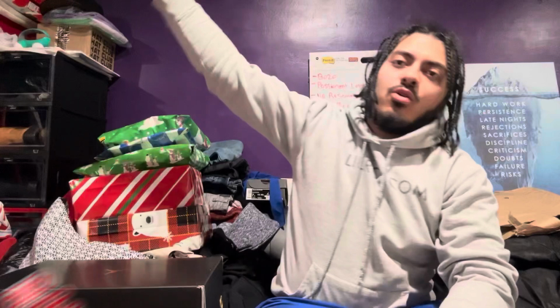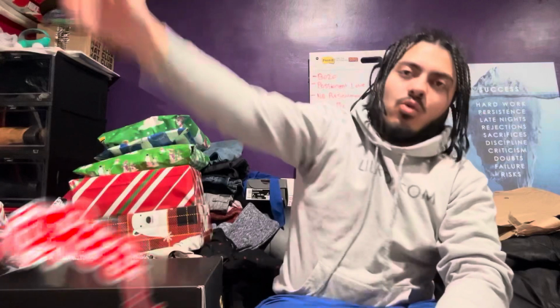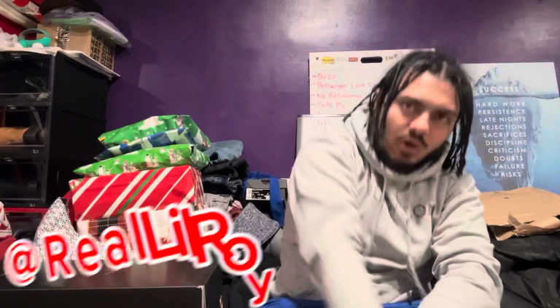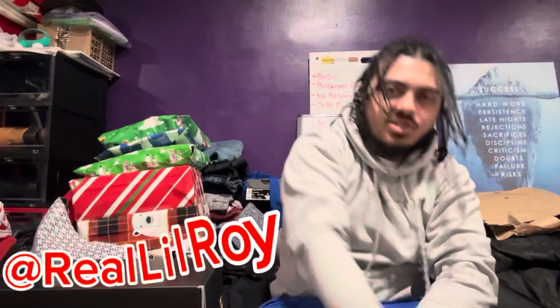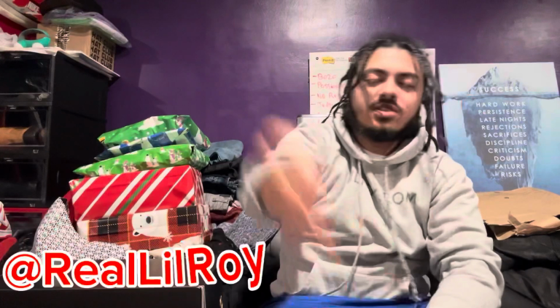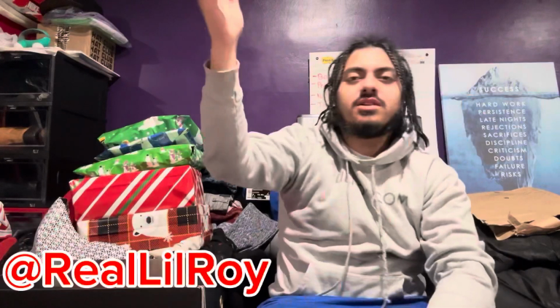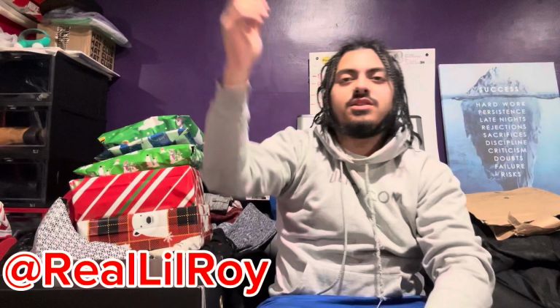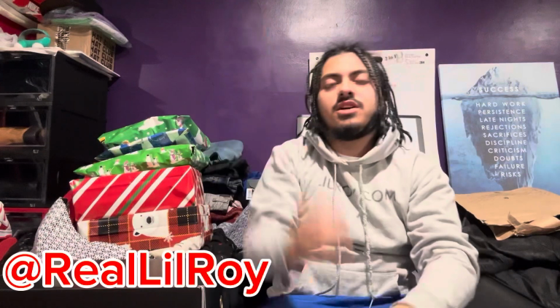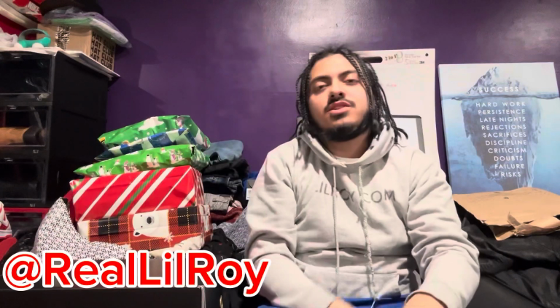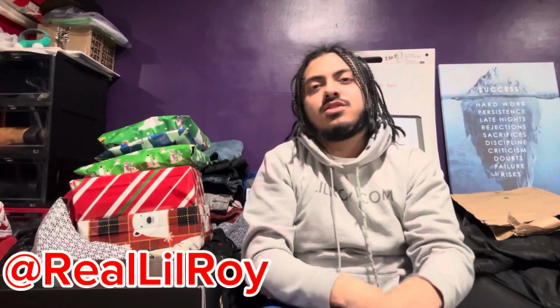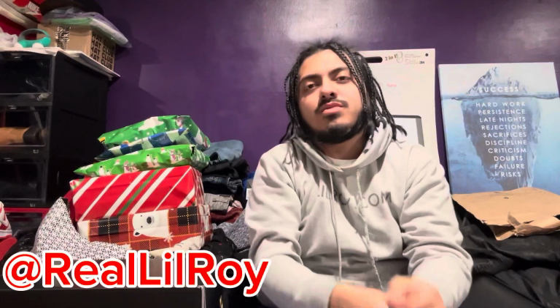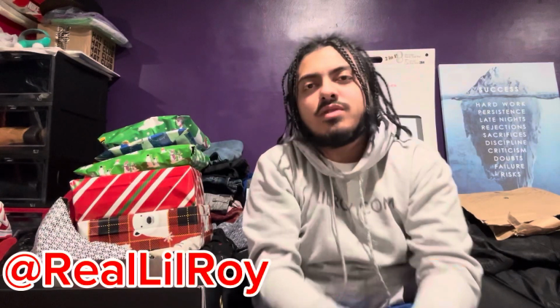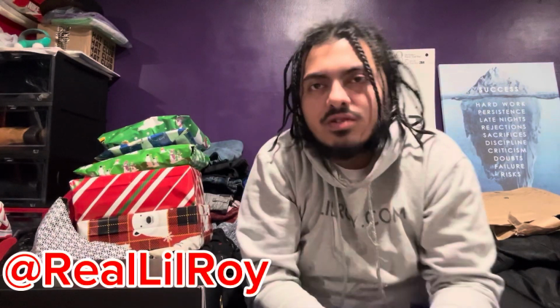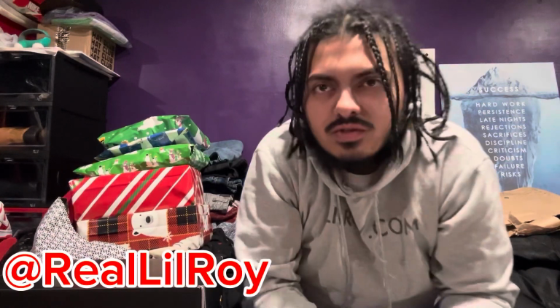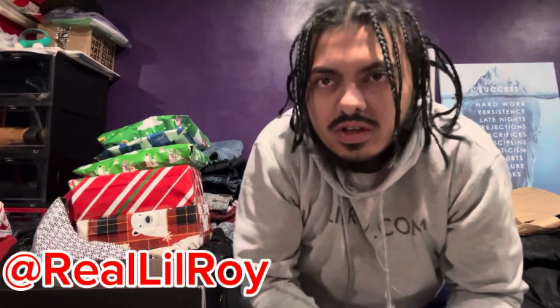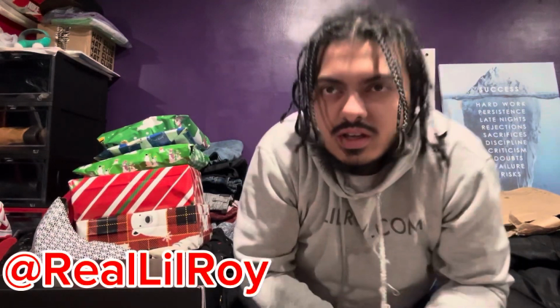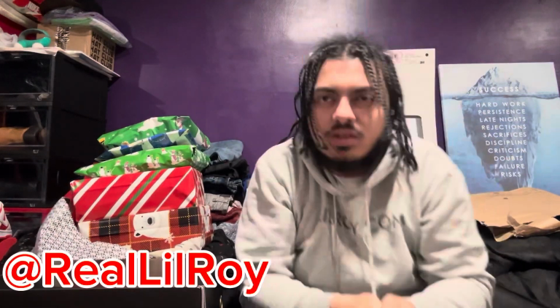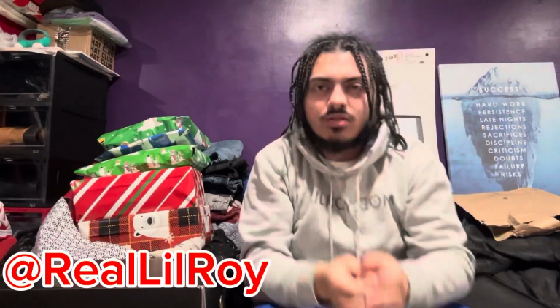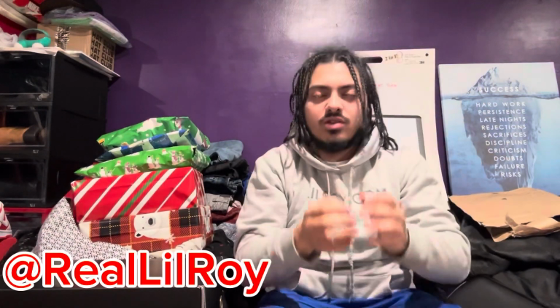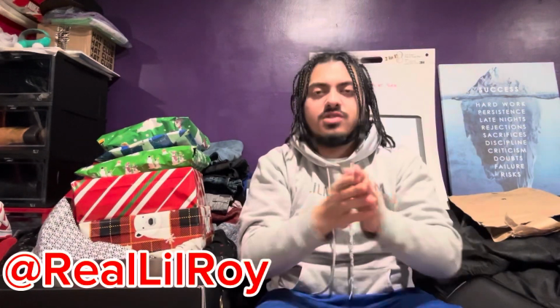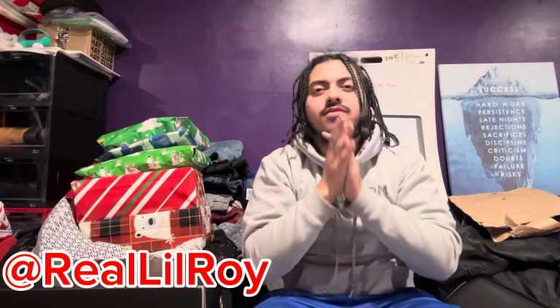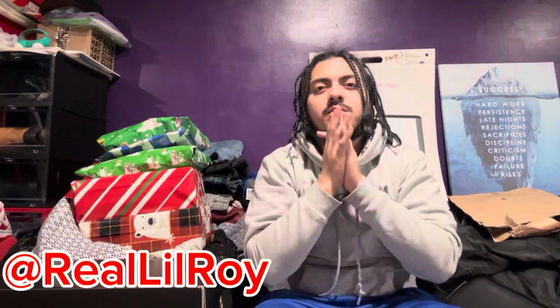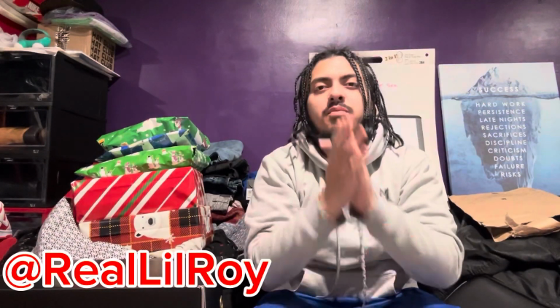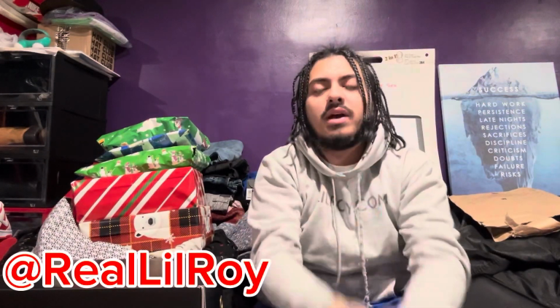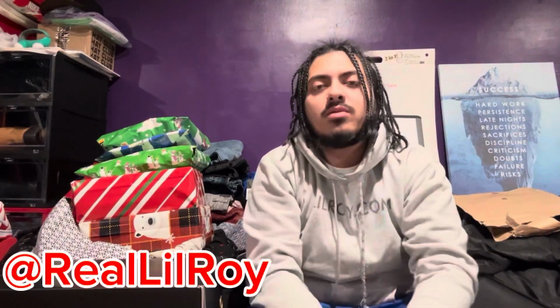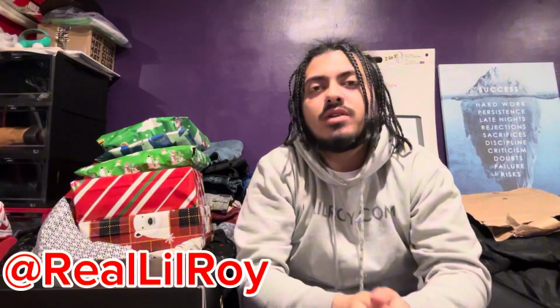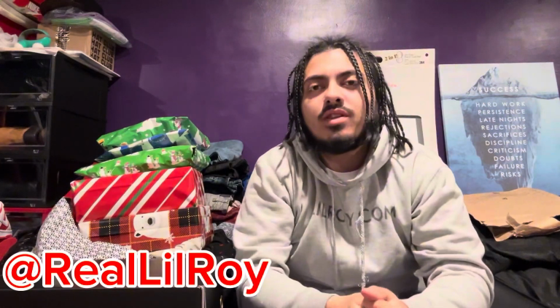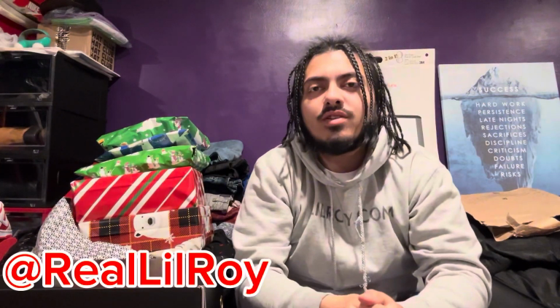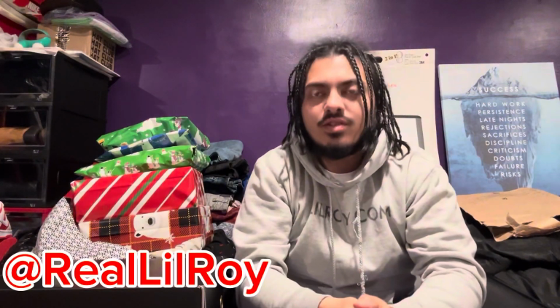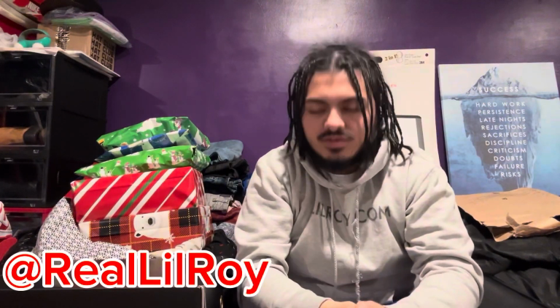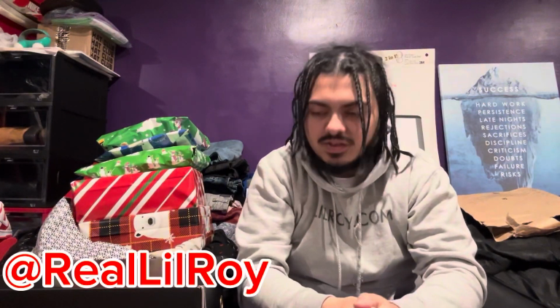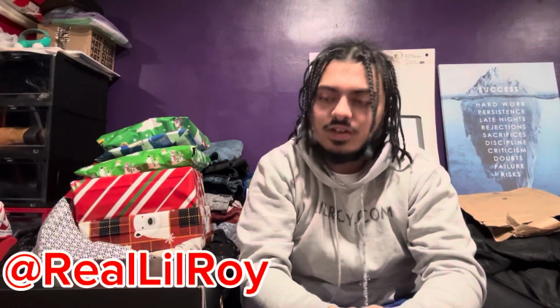What's good y'all, it's your boy Little Roy, and we're back with another video.